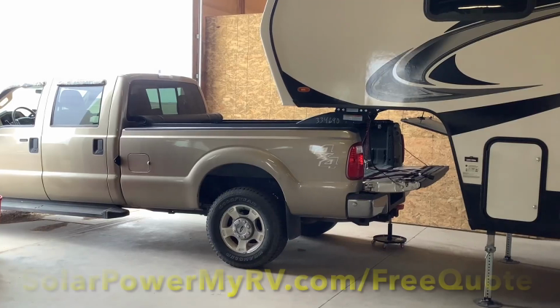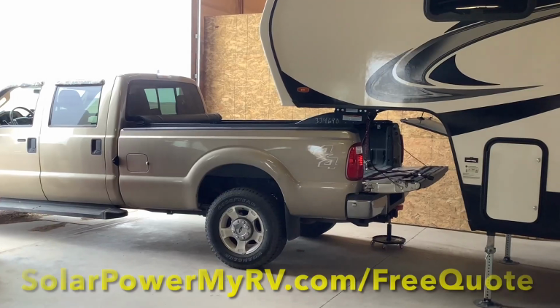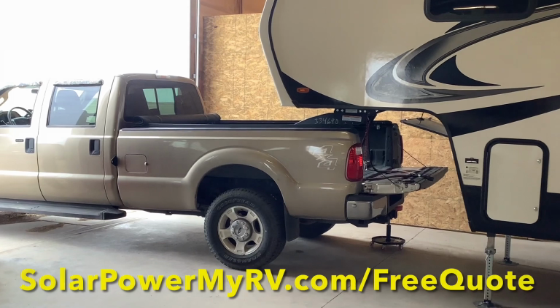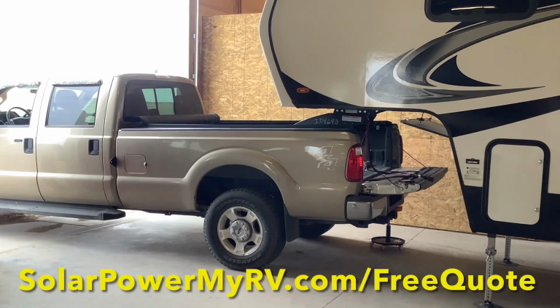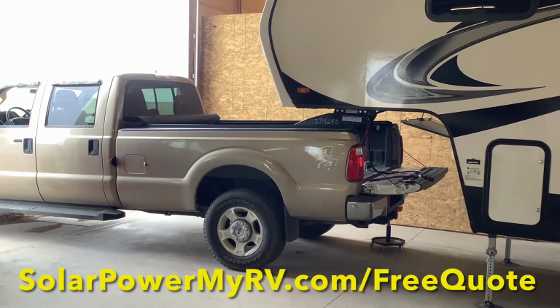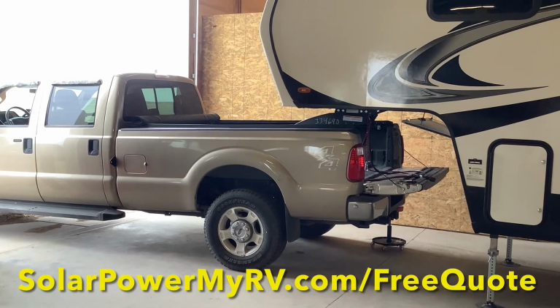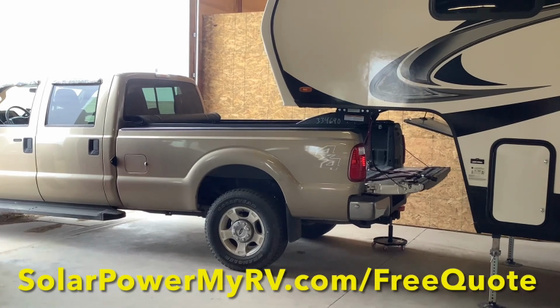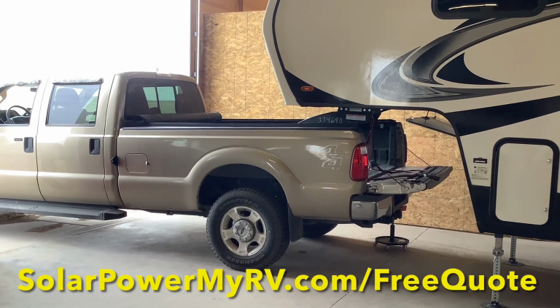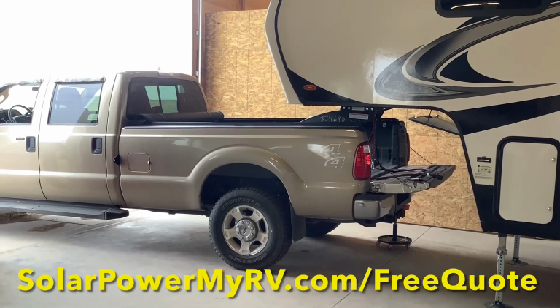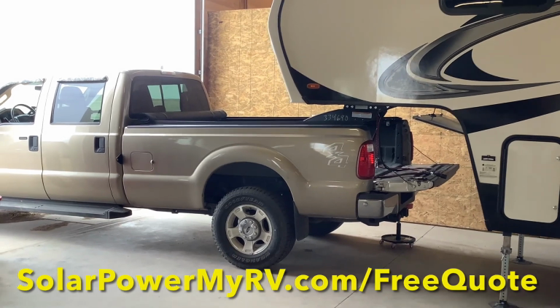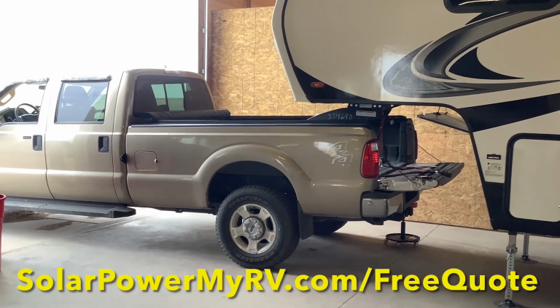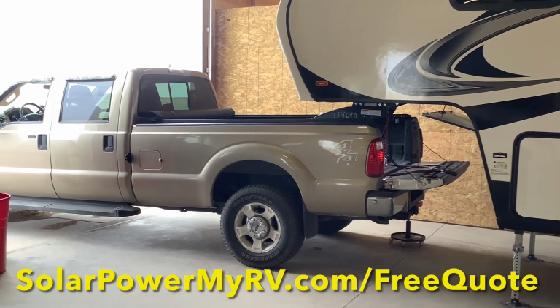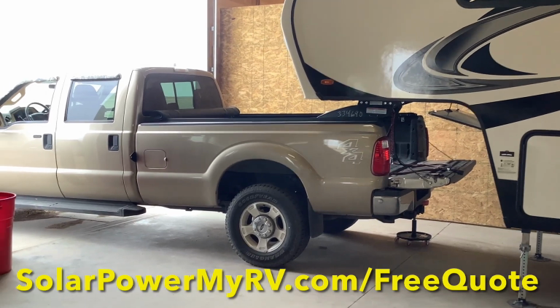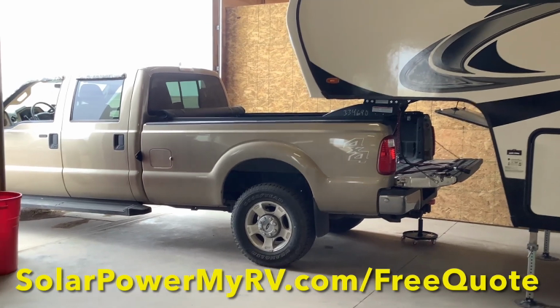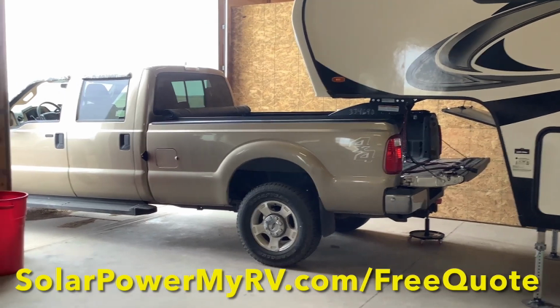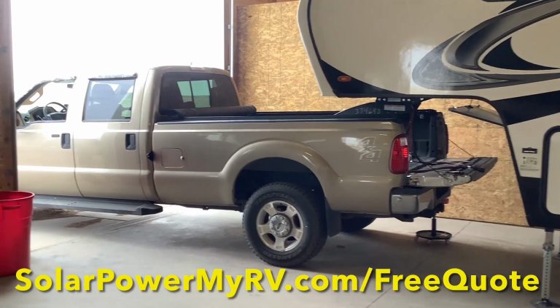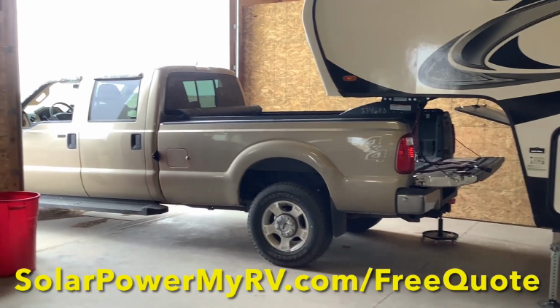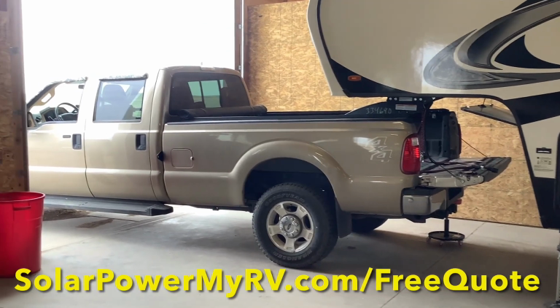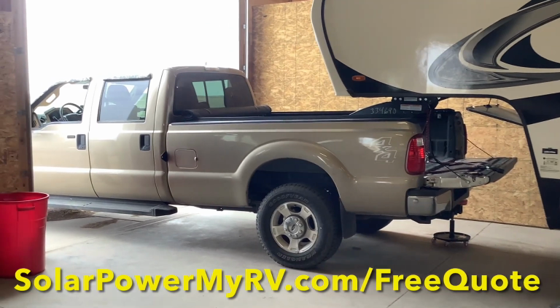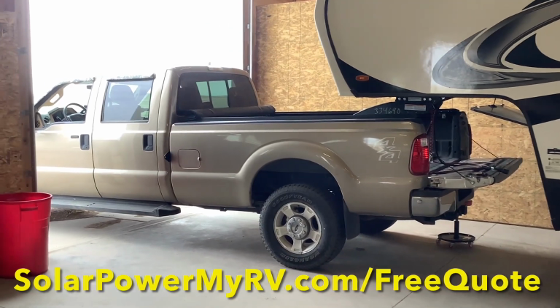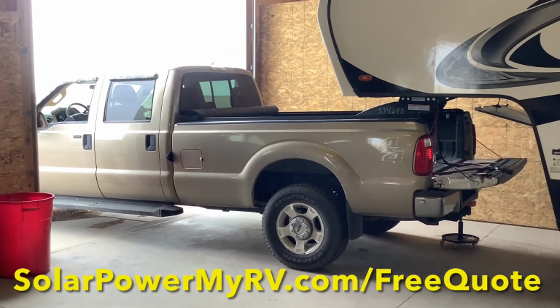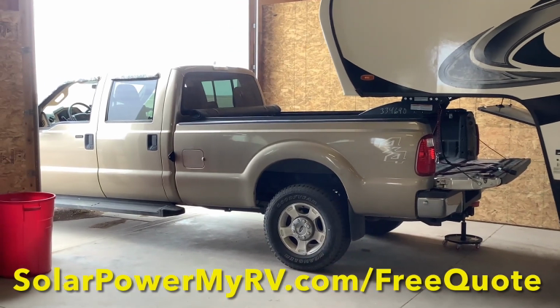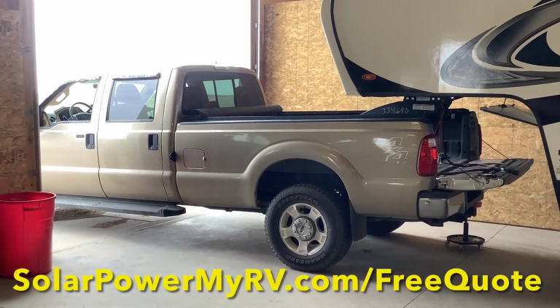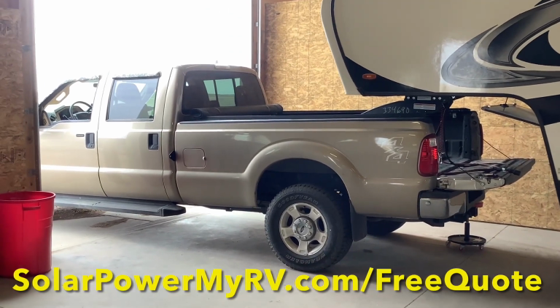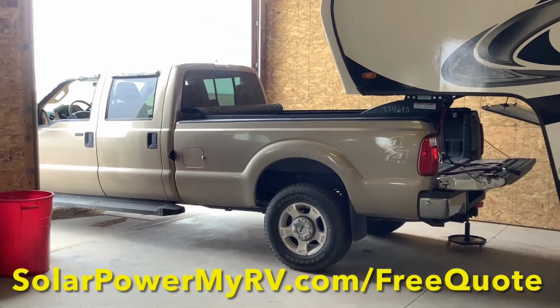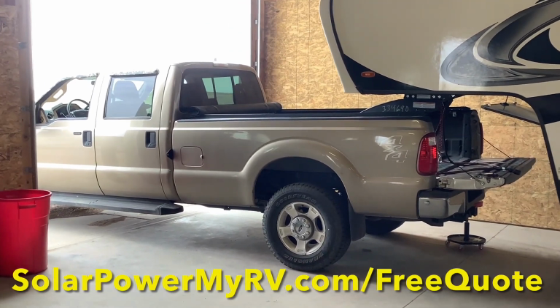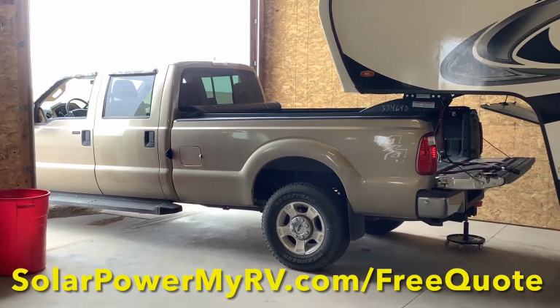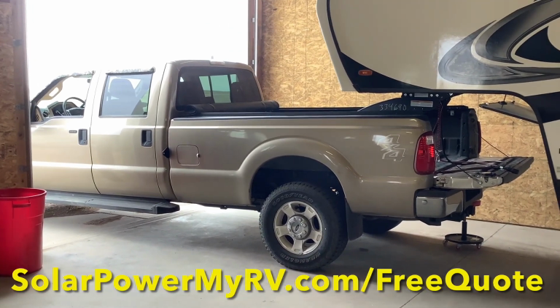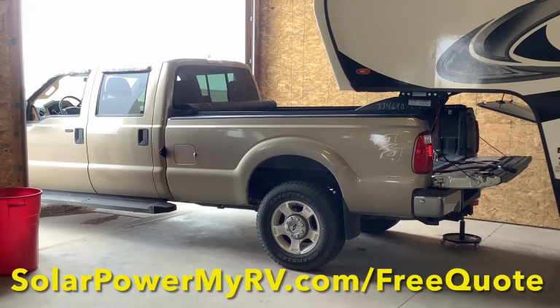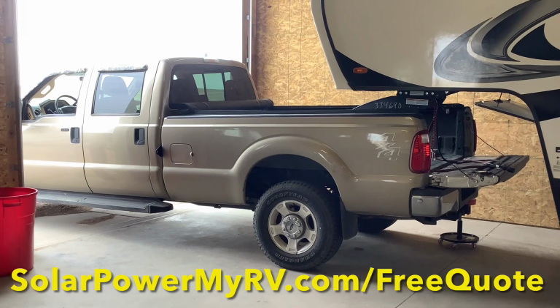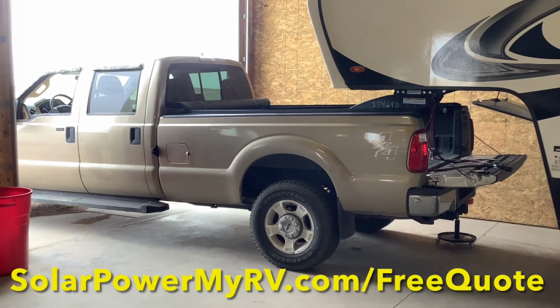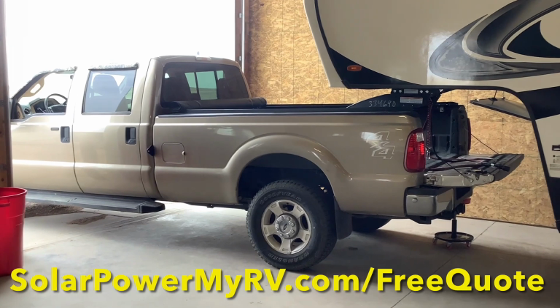Get your free solar and lithium battery quote today by going to solopowermyrv.com.